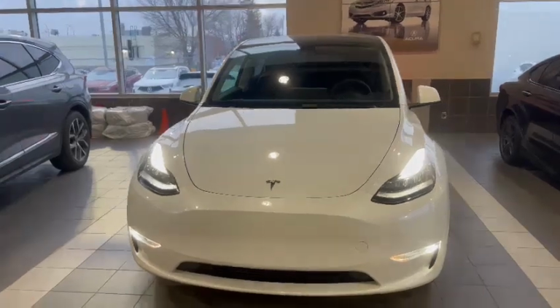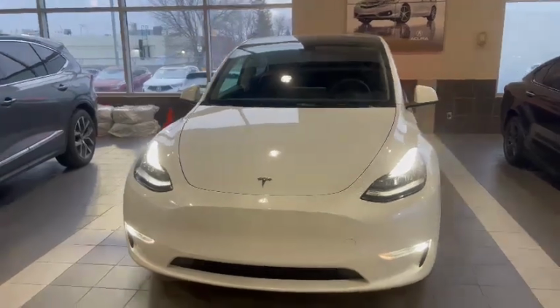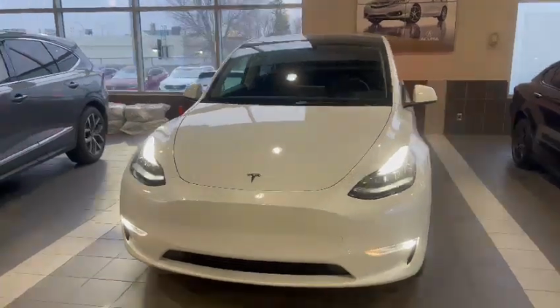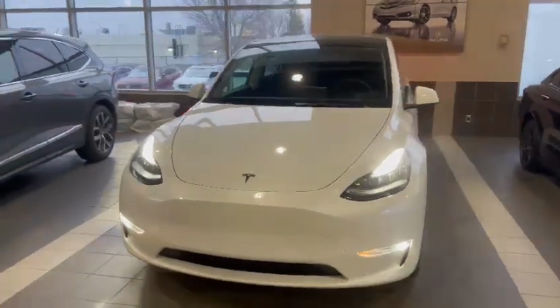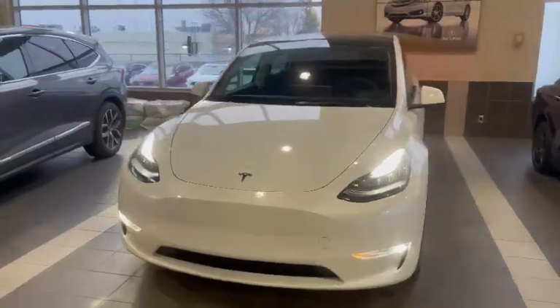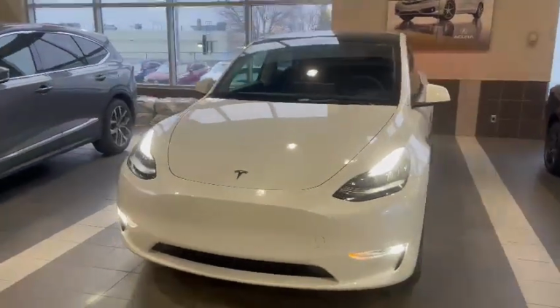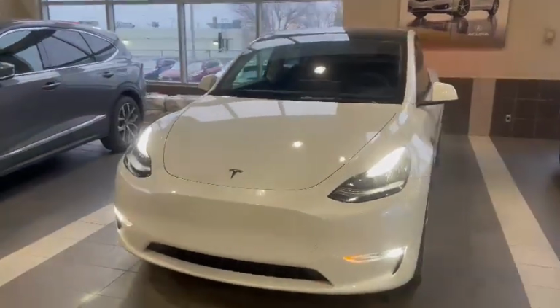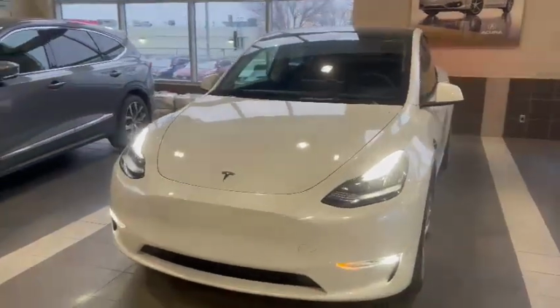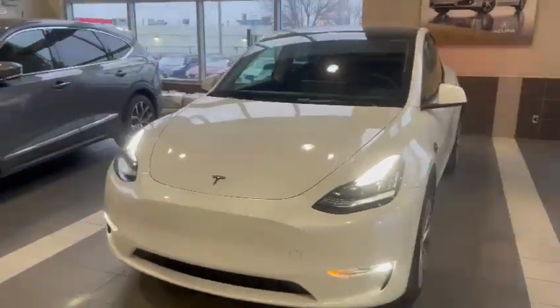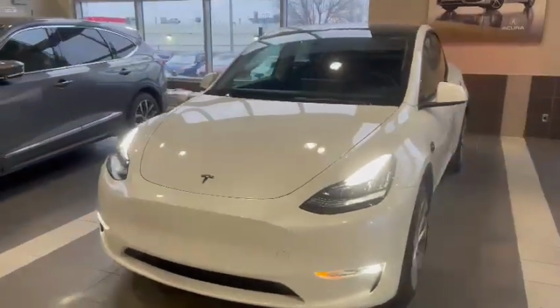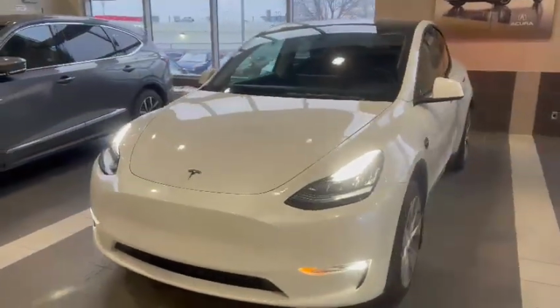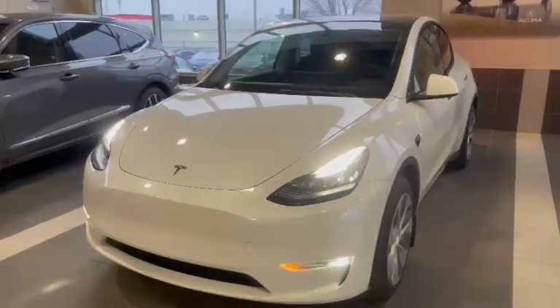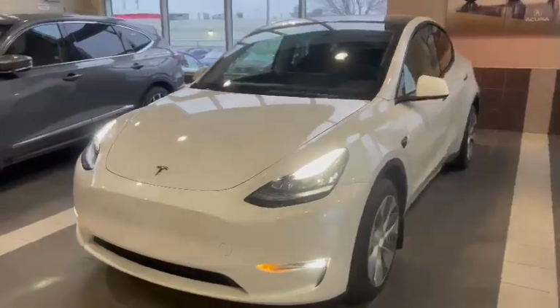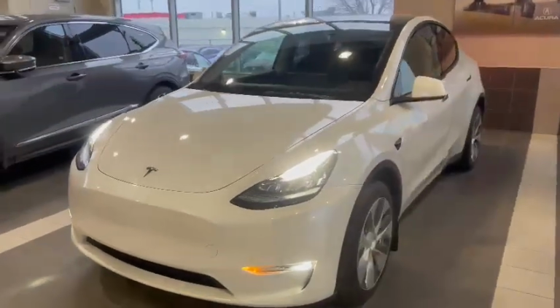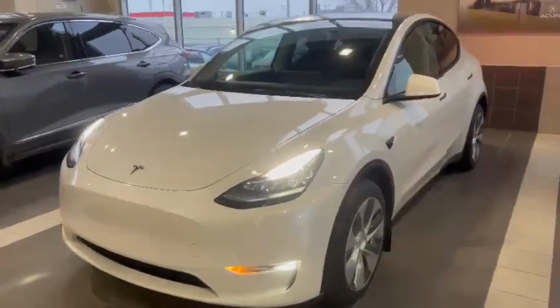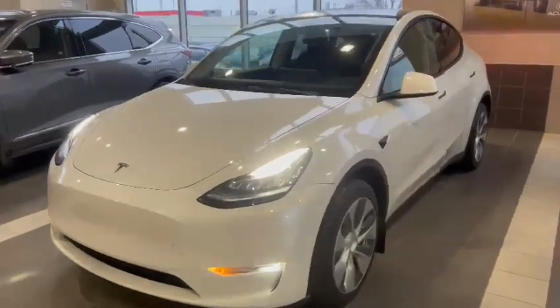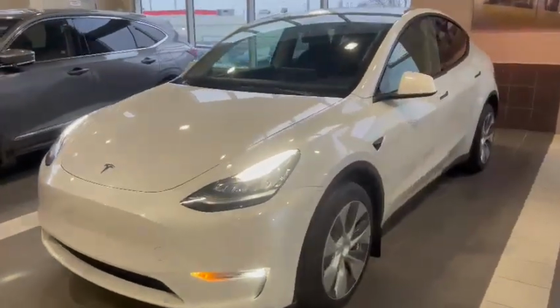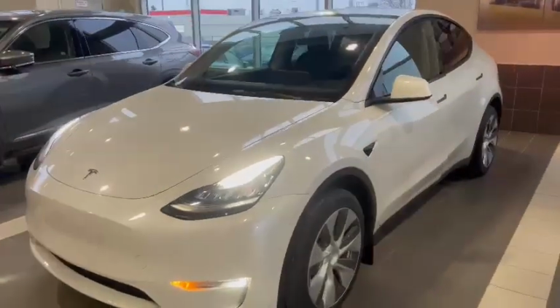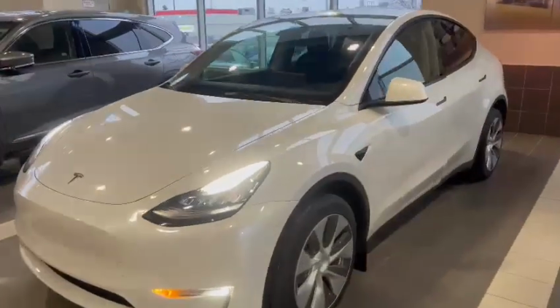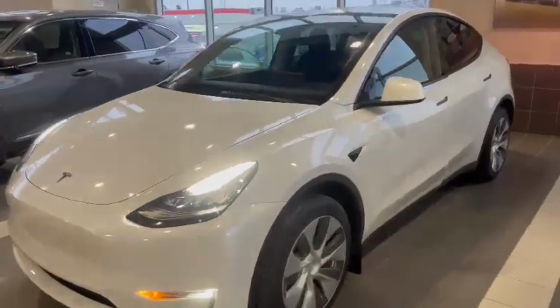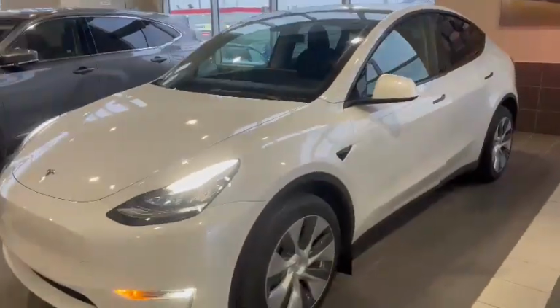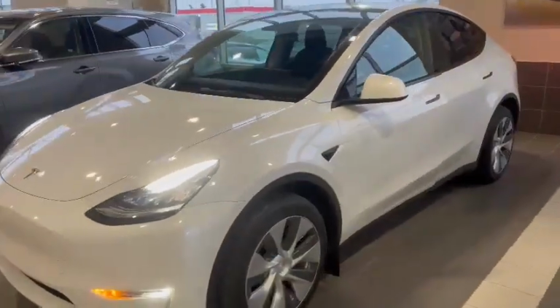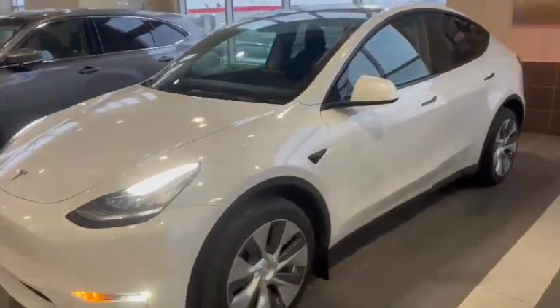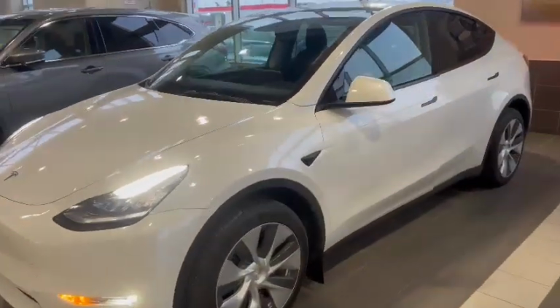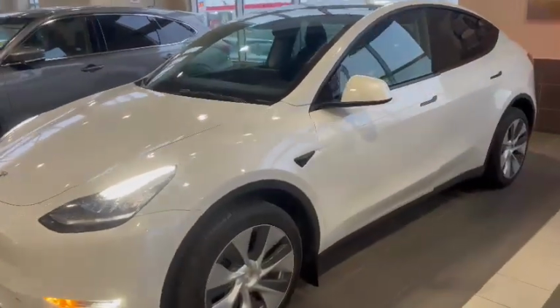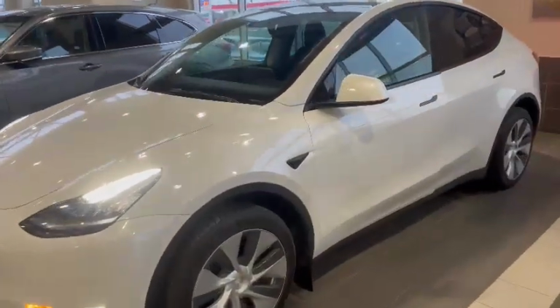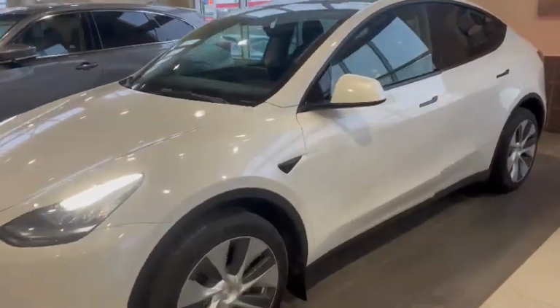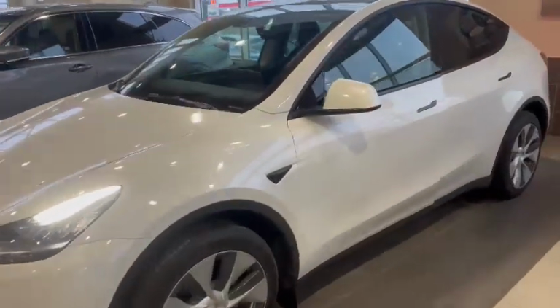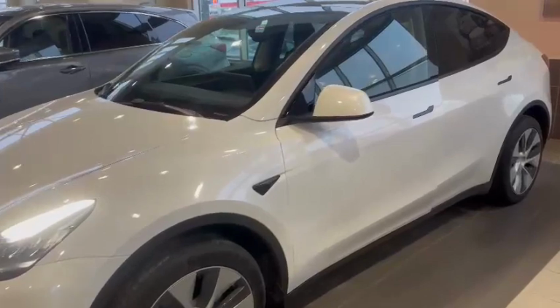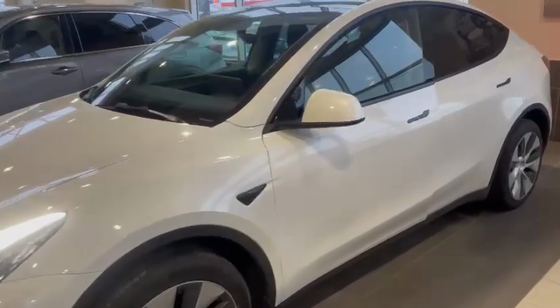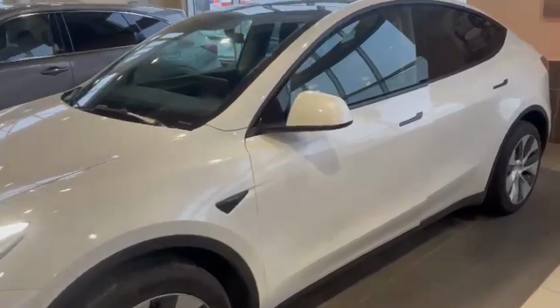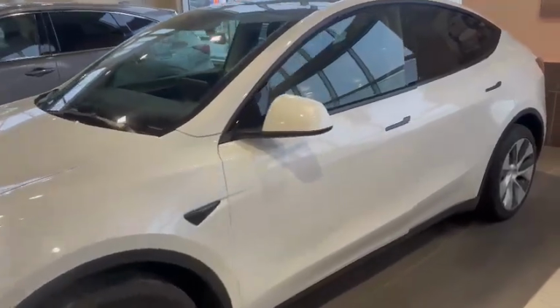Hey Sandeep, my name is Nick. I'm here with Southview Acura. Just wanted to thank you so much for inquiring on this 2023 Tesla Model Y.